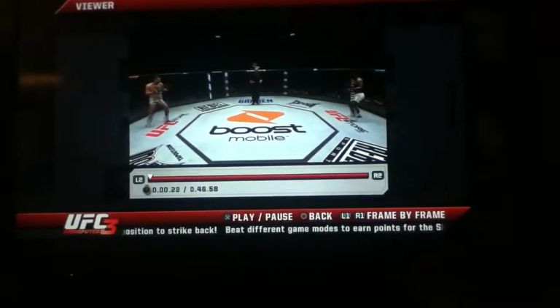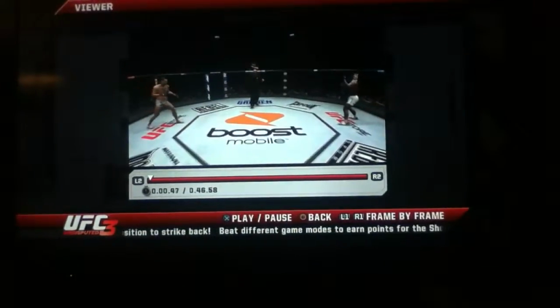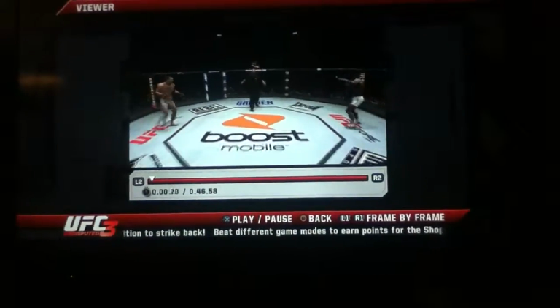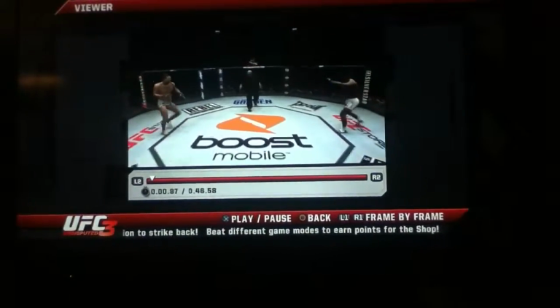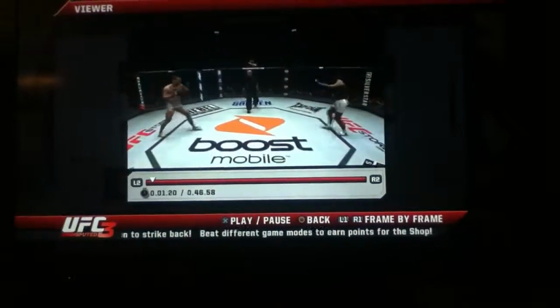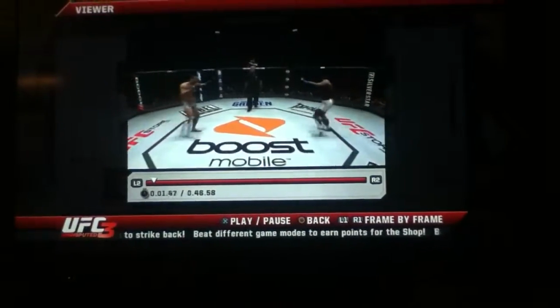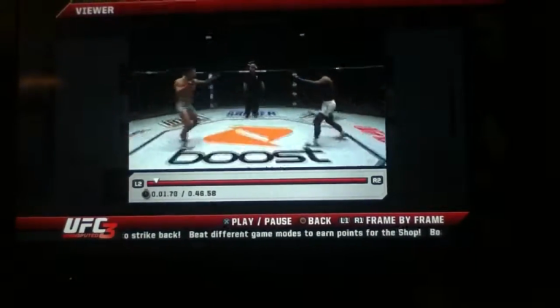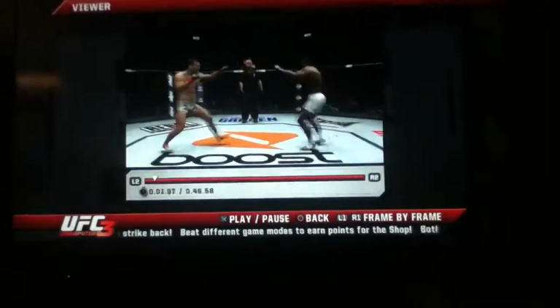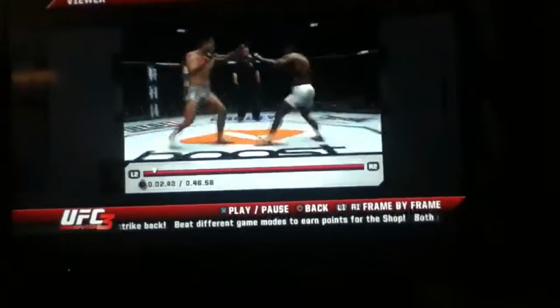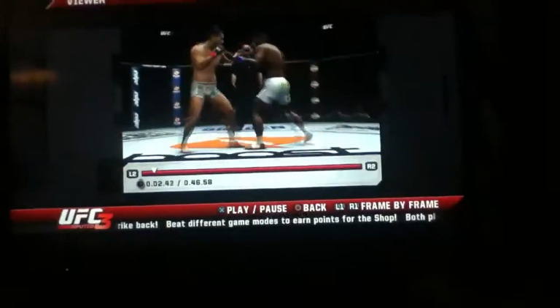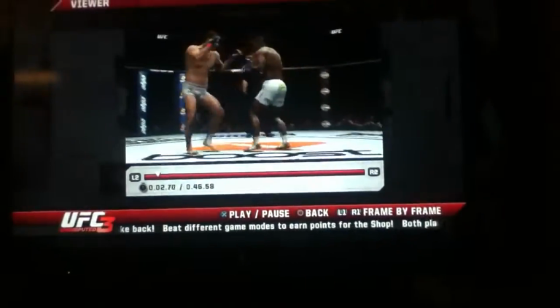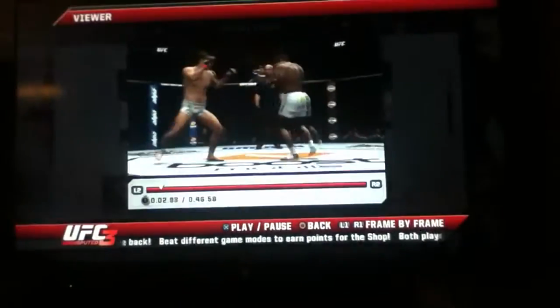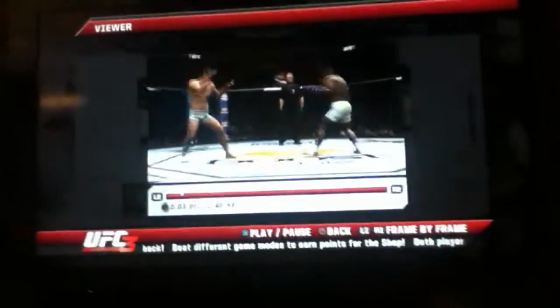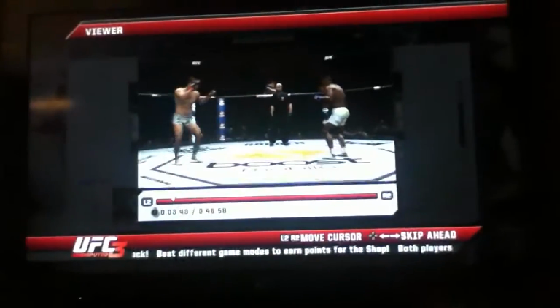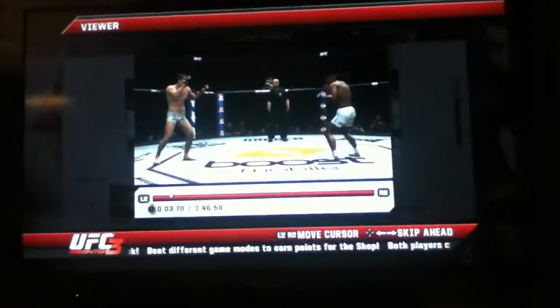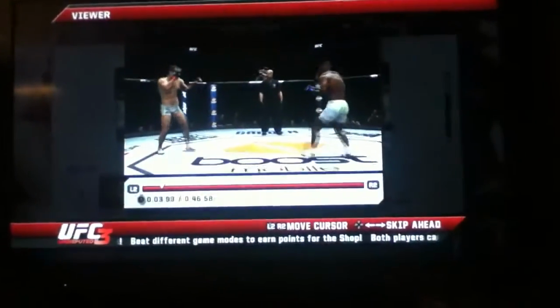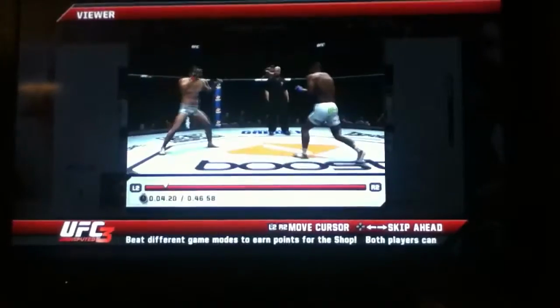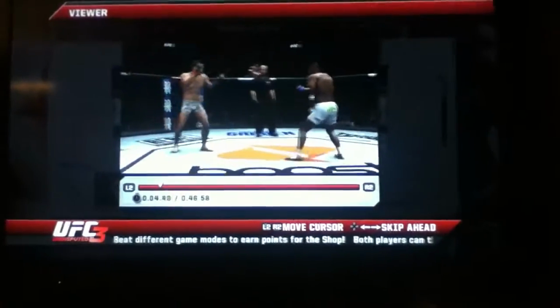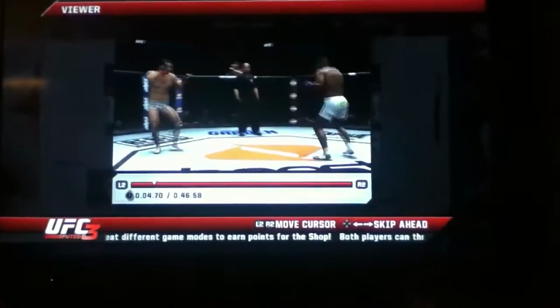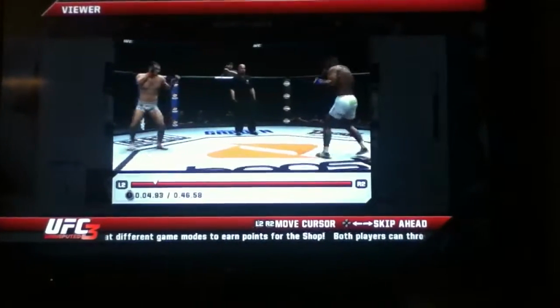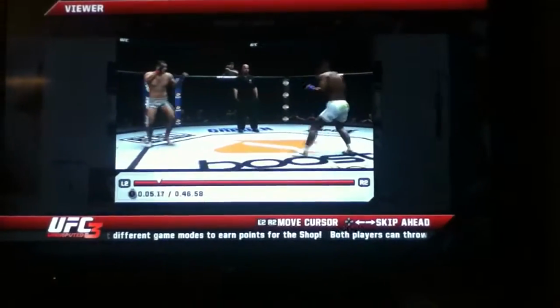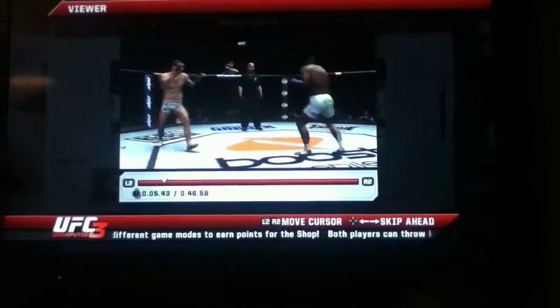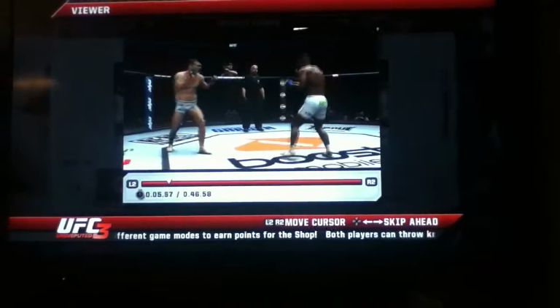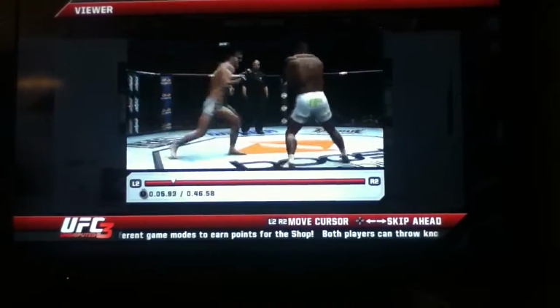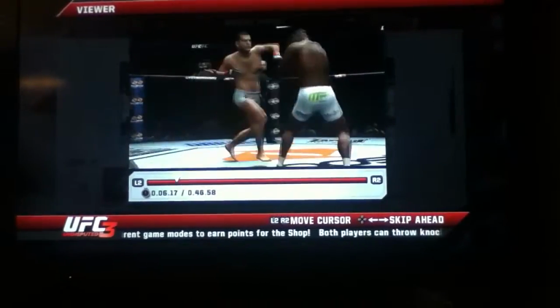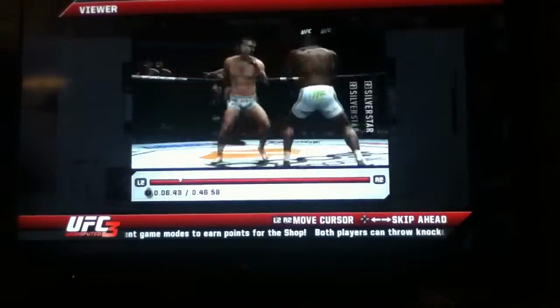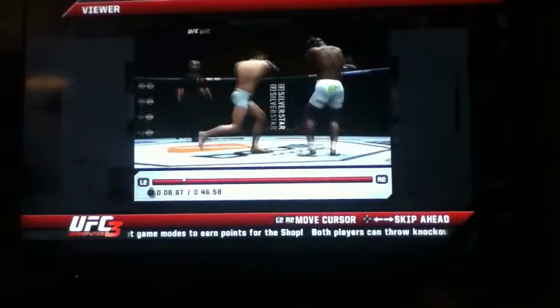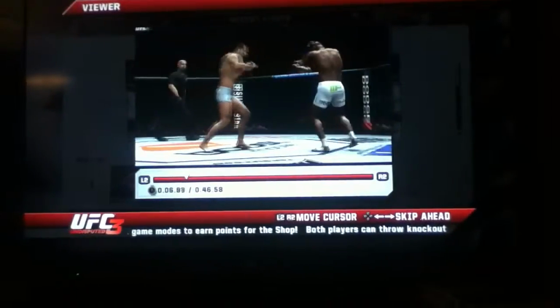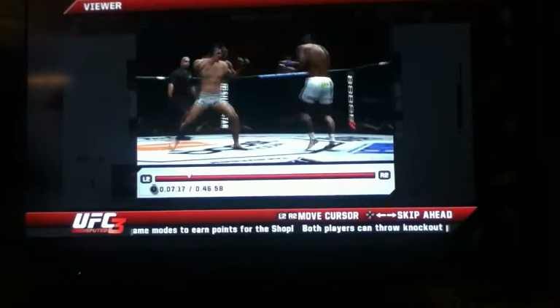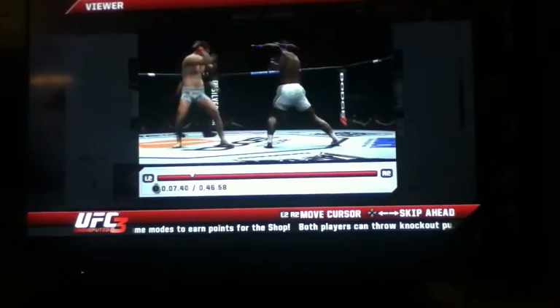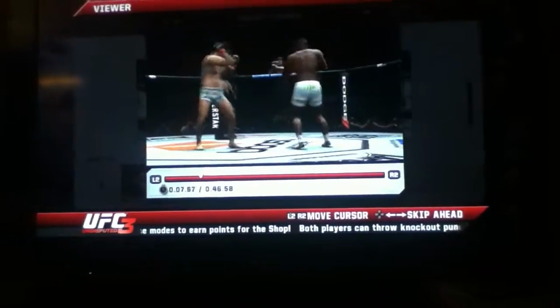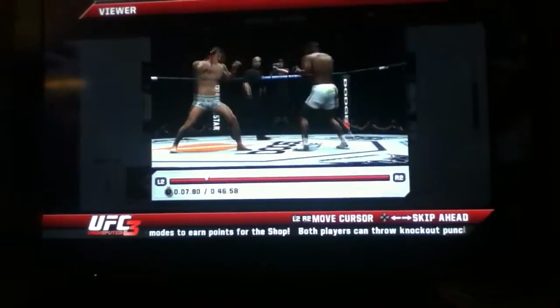And here we go! Rashad Evans, ironically, started learning mixed martial arts under the UFC Hall of Famer, Dan the Beast Severn.